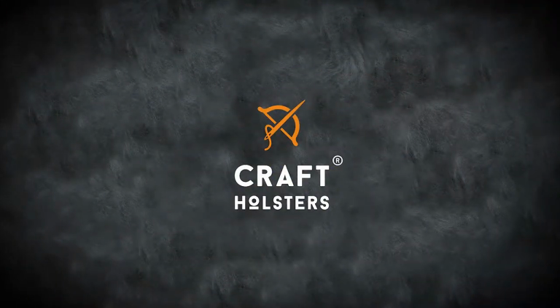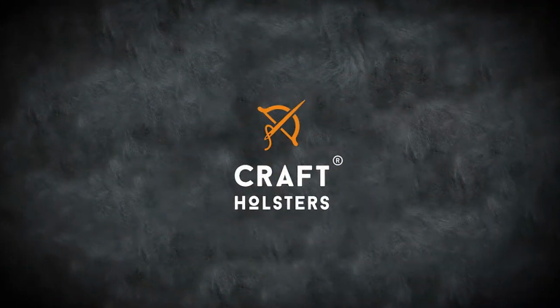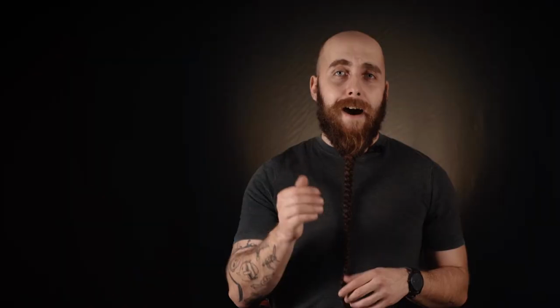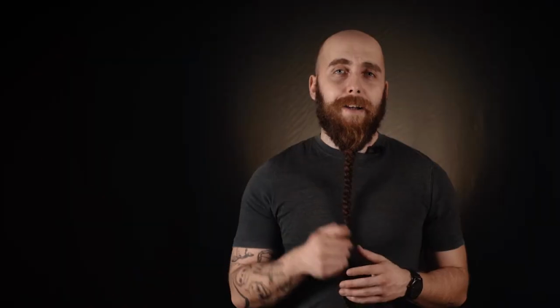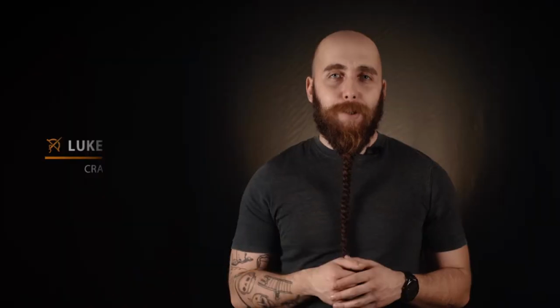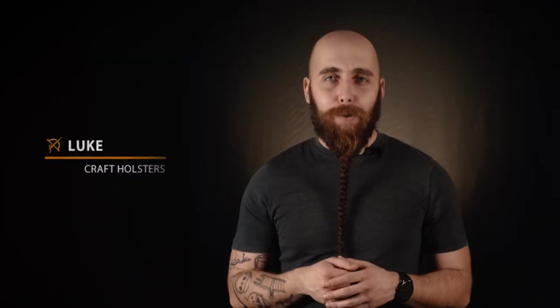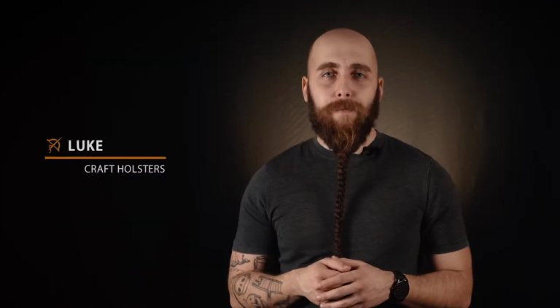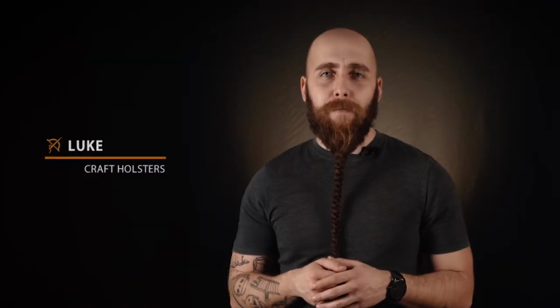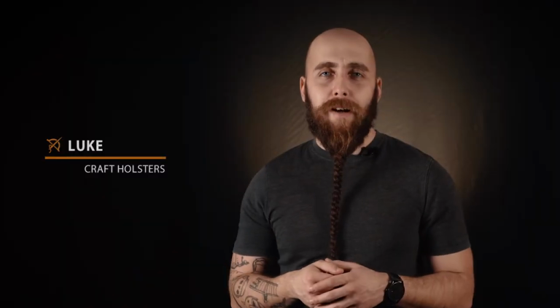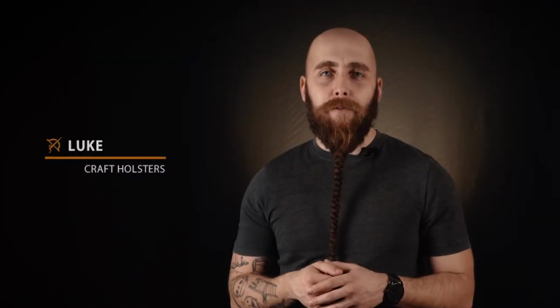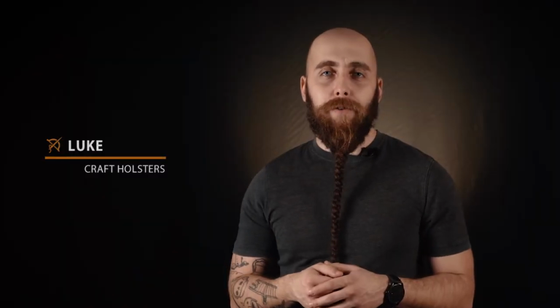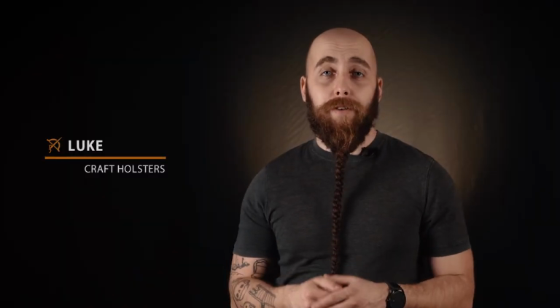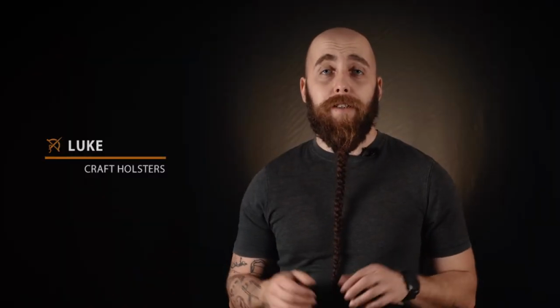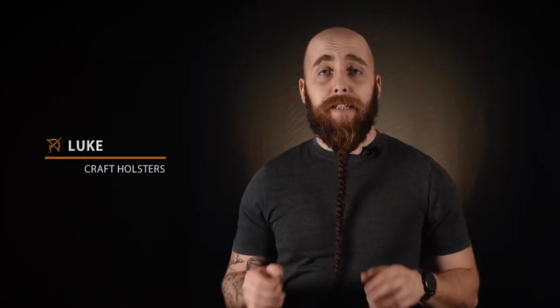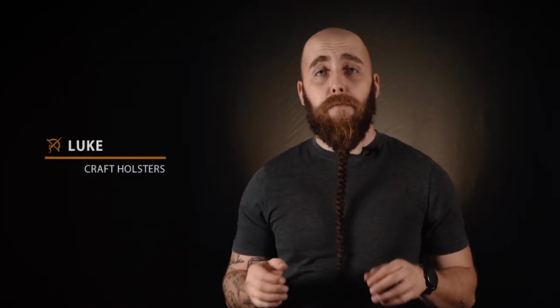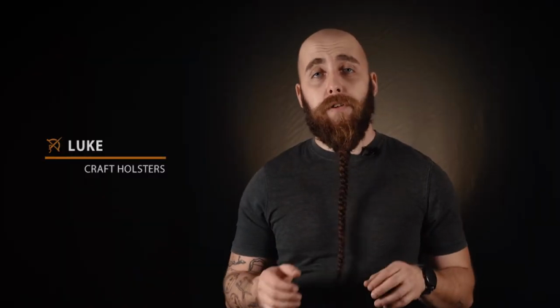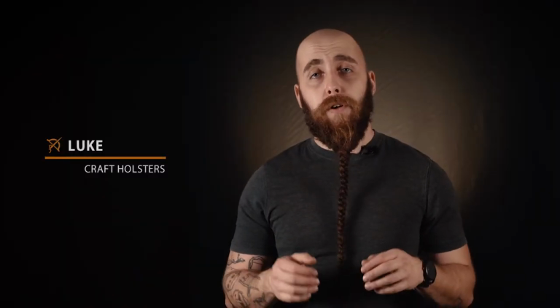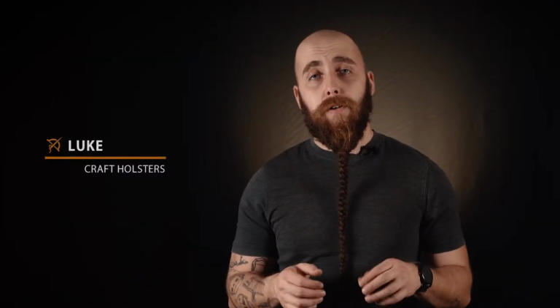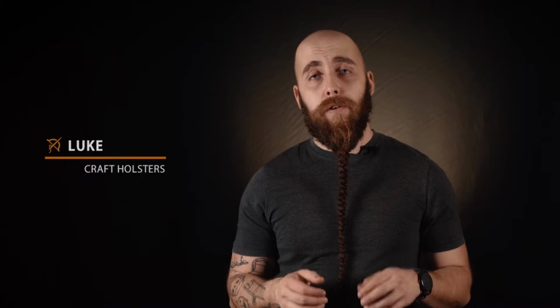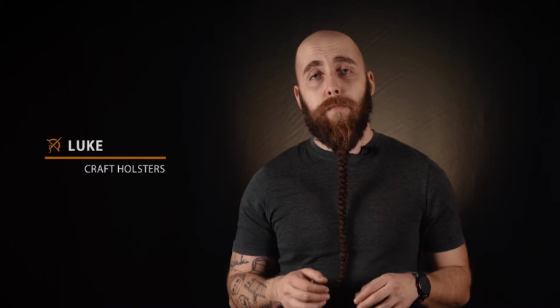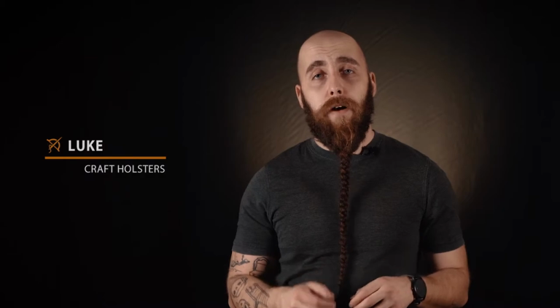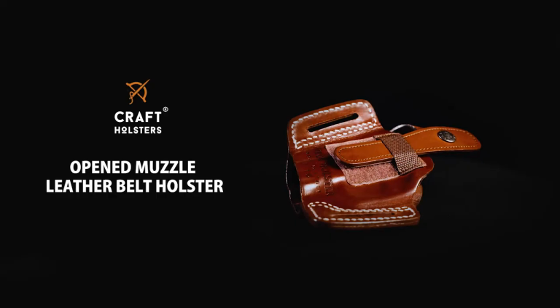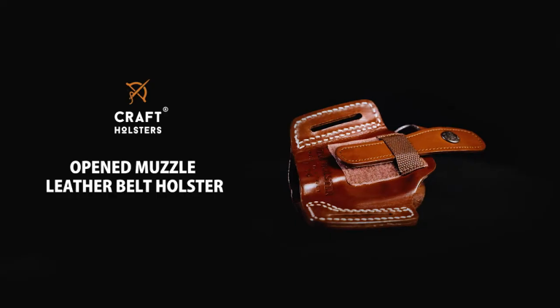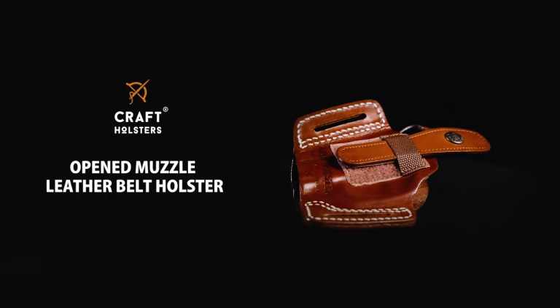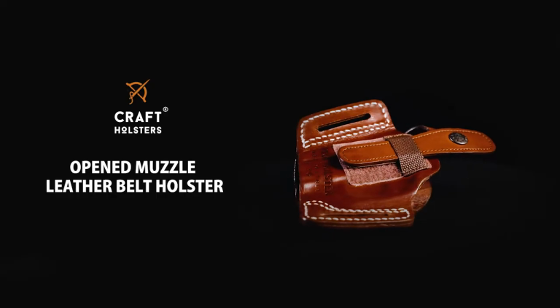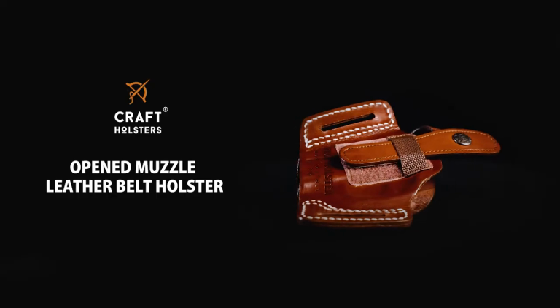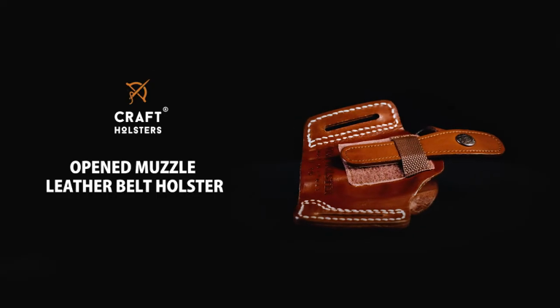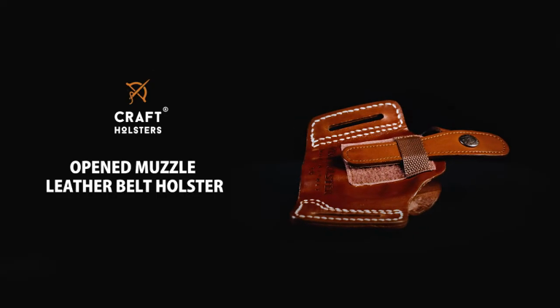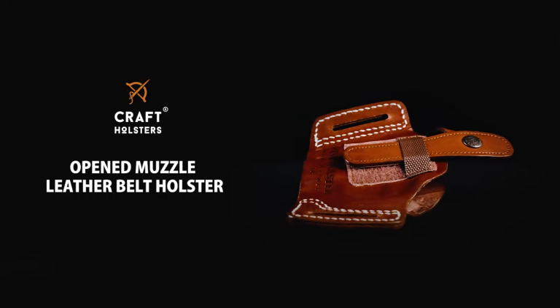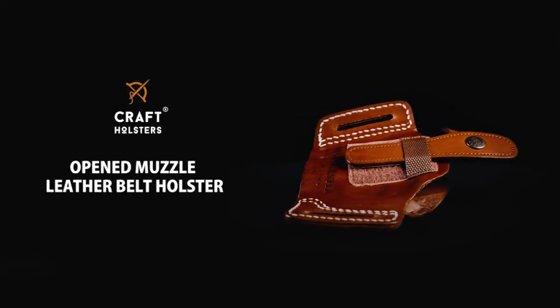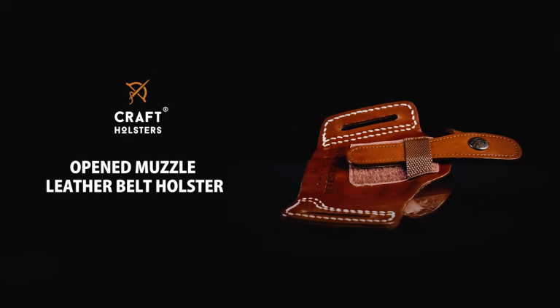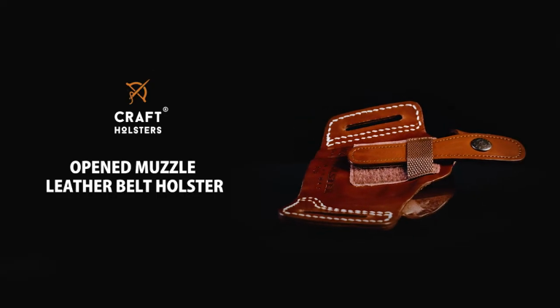Hi, this is Luke from Kraft Holsters. Today I want to talk to you about our open muzzle leather belt holster.